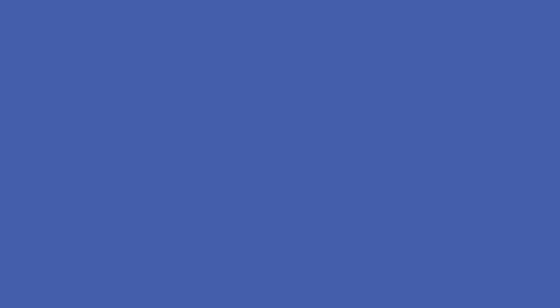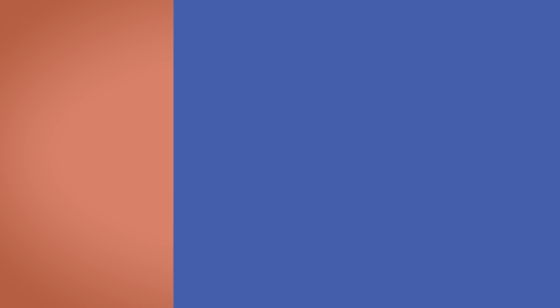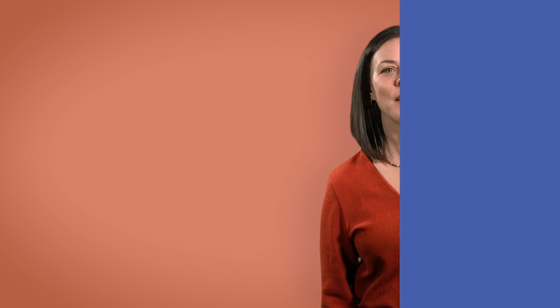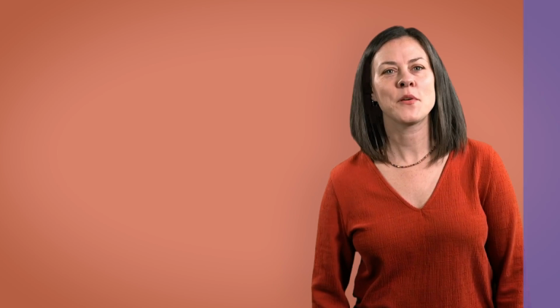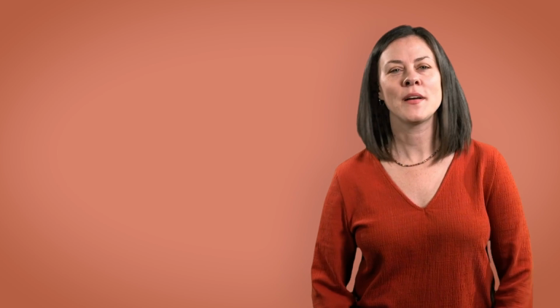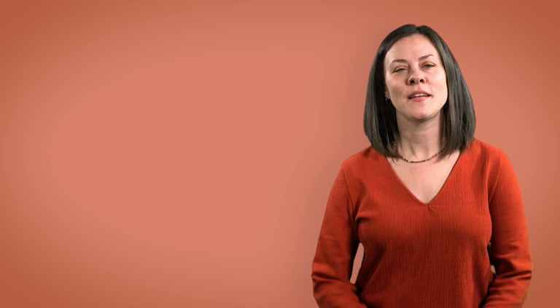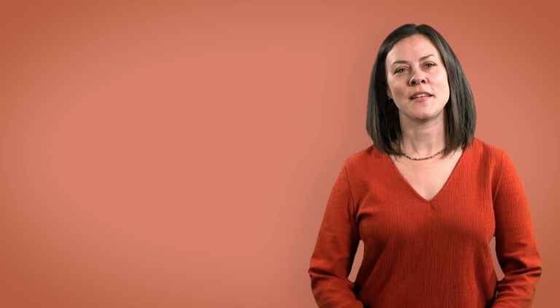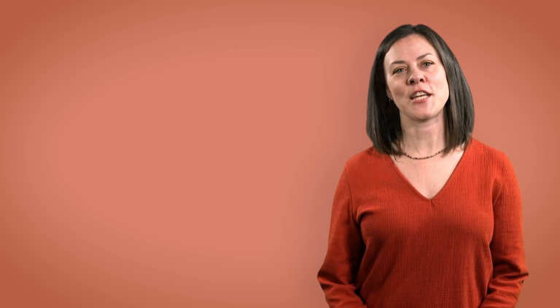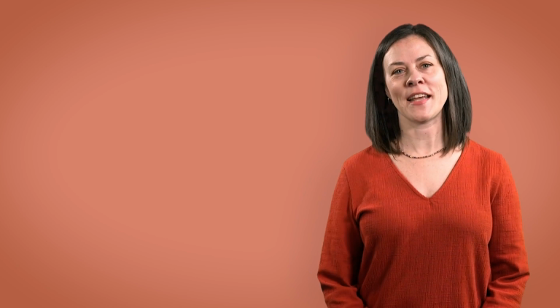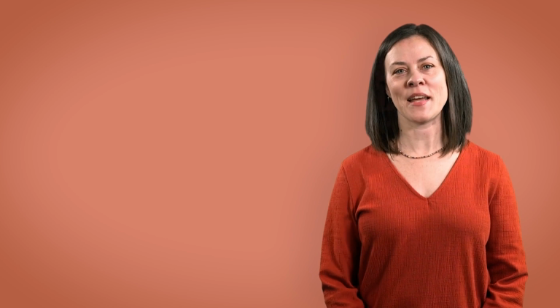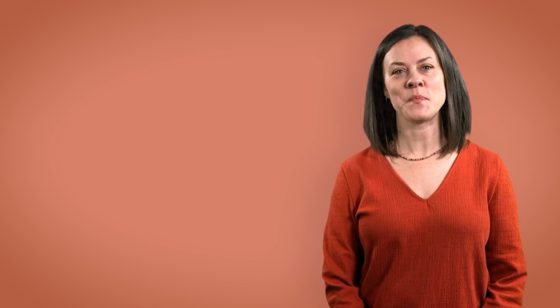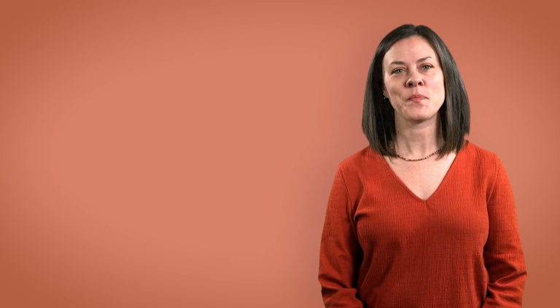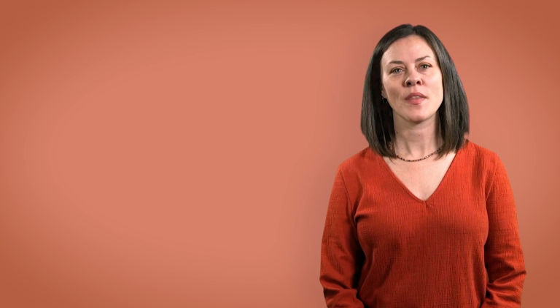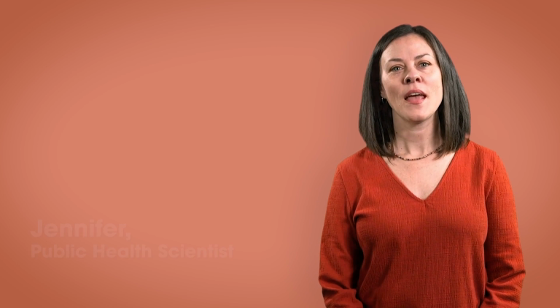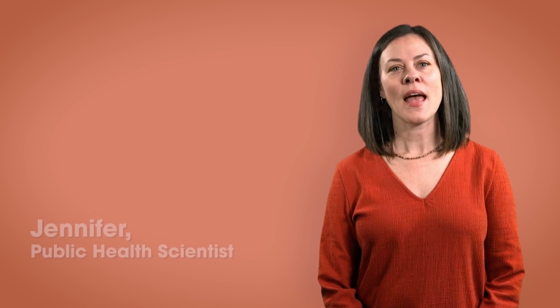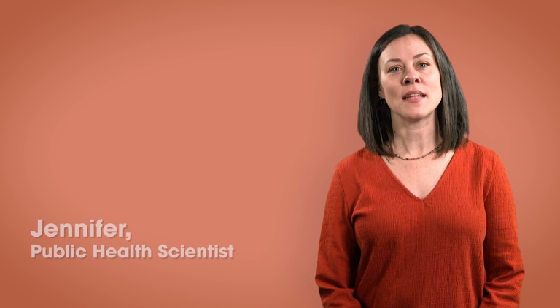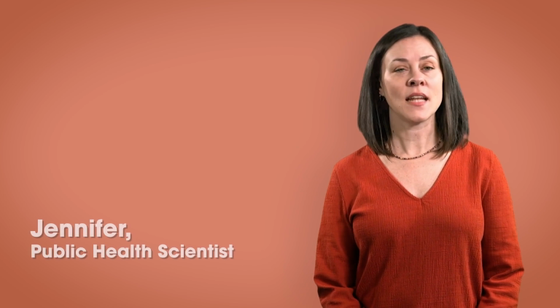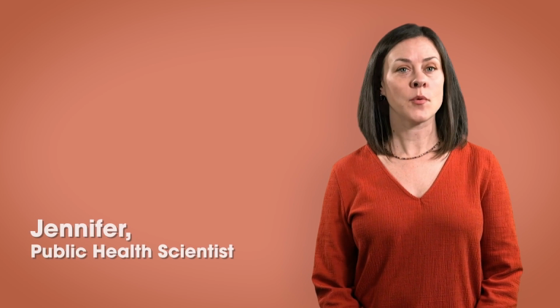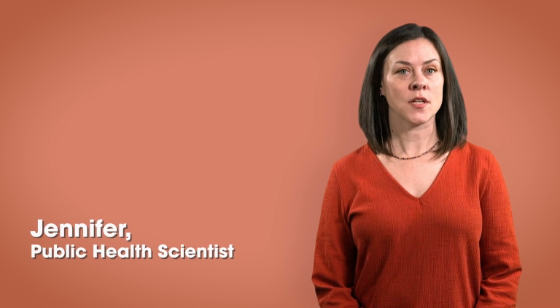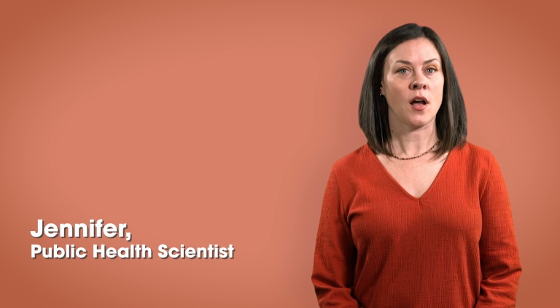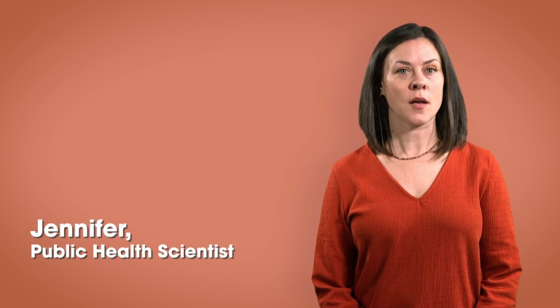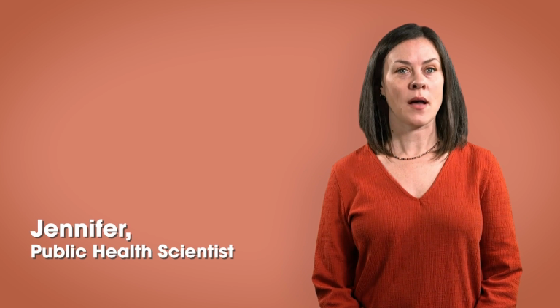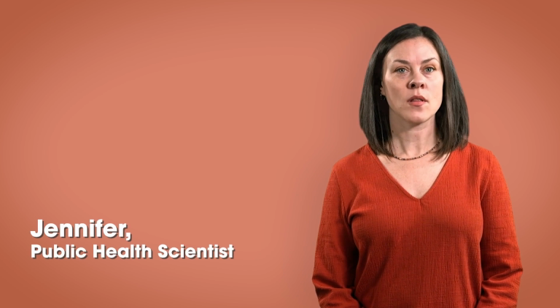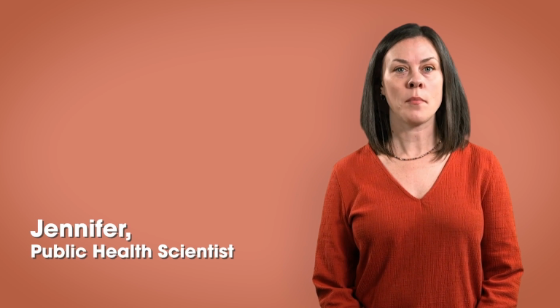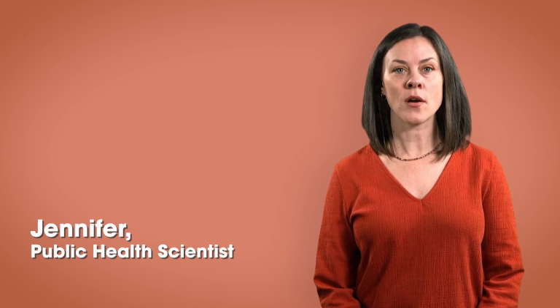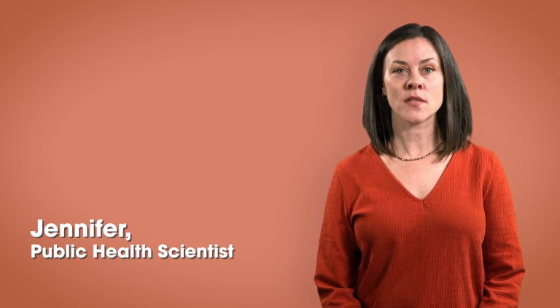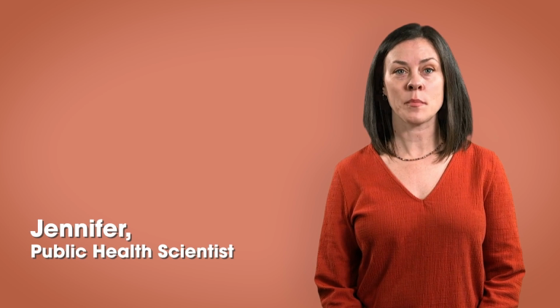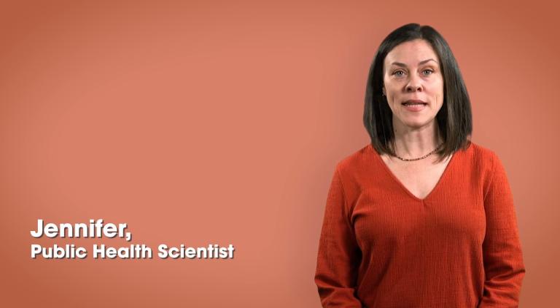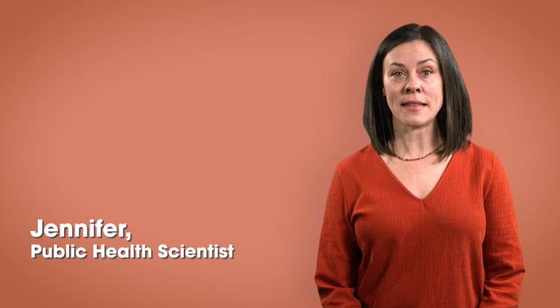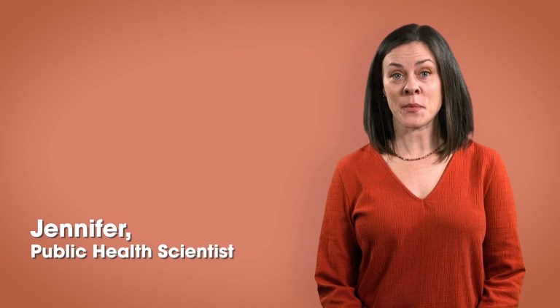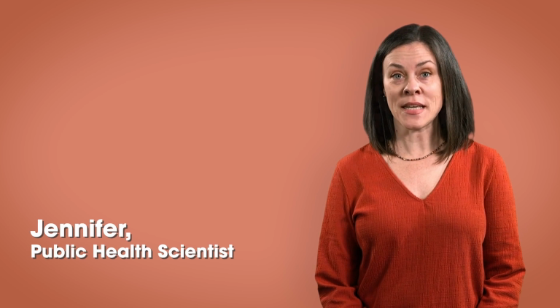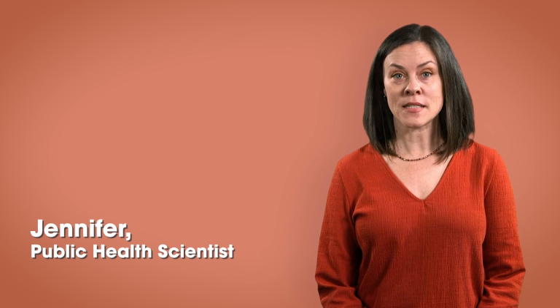Hi, everyone. It's Jen again, and today we're going to talk about the parts of a plant that we eat.